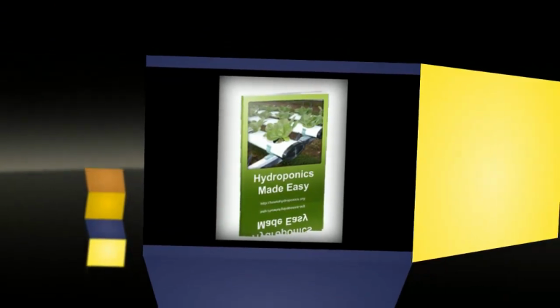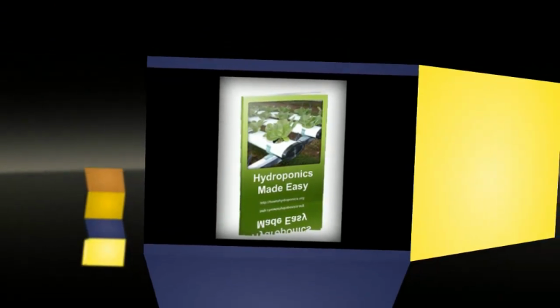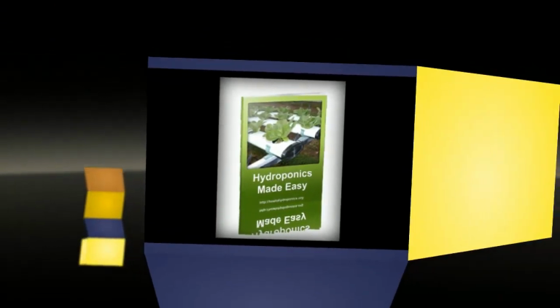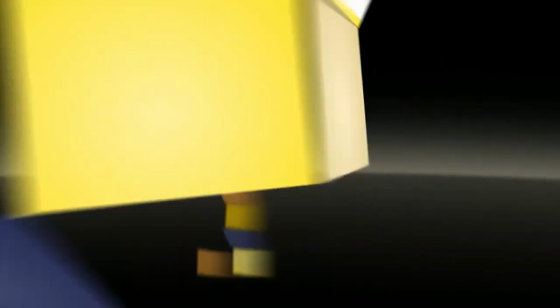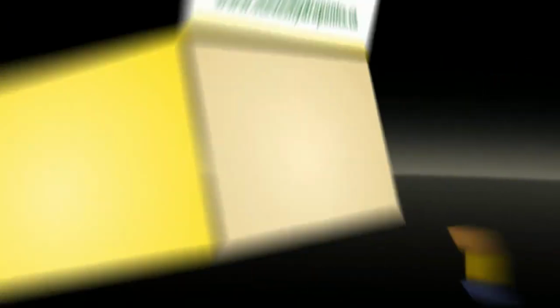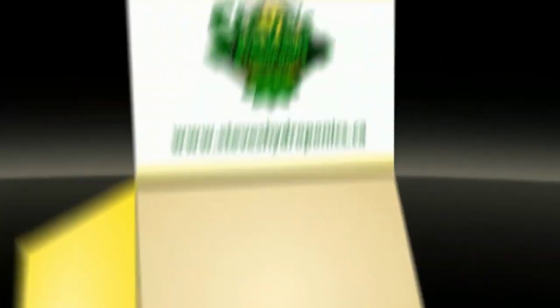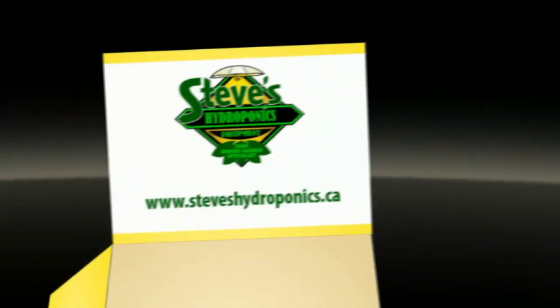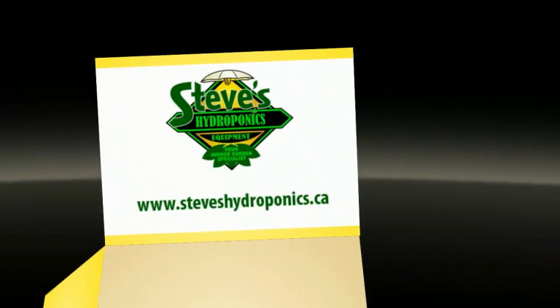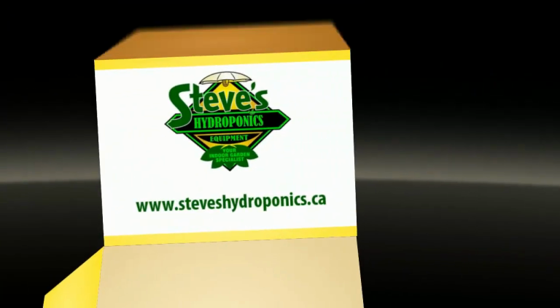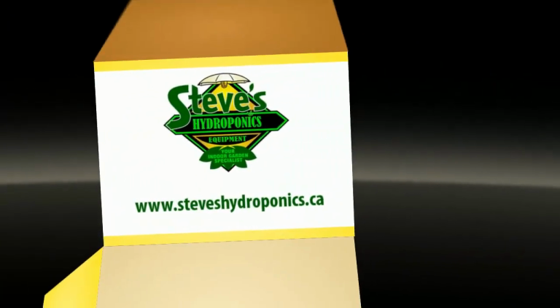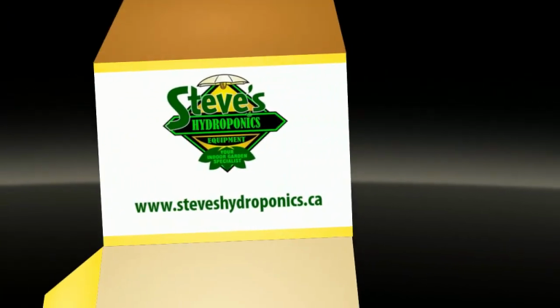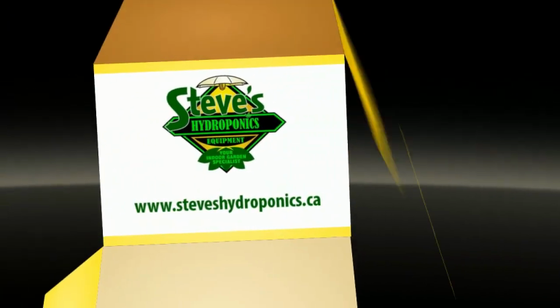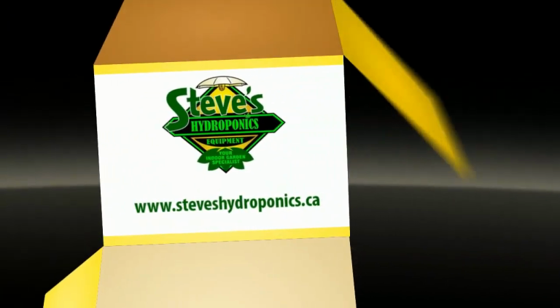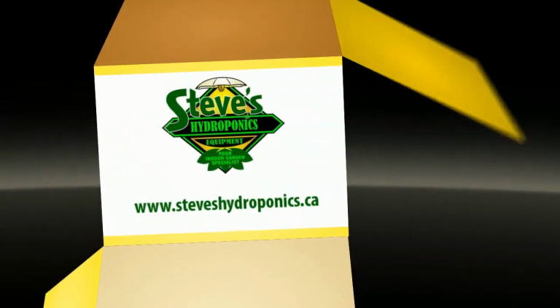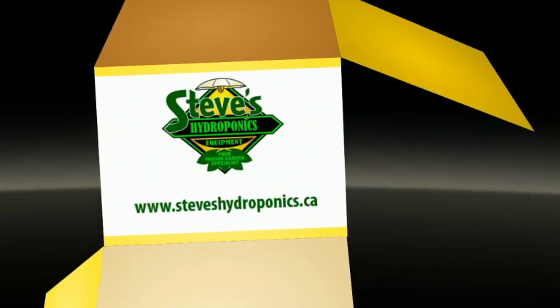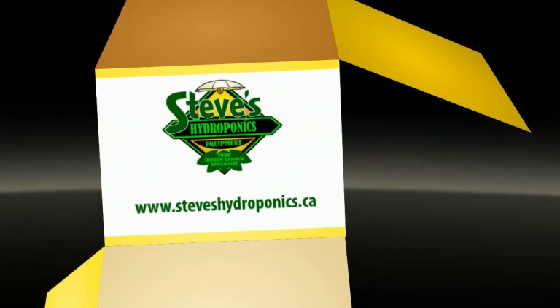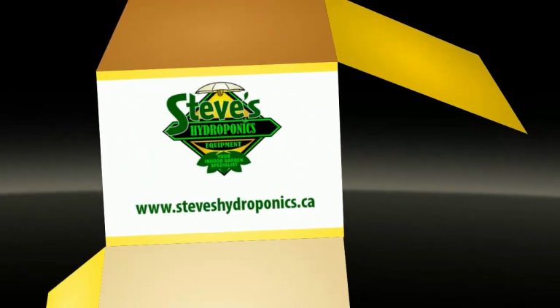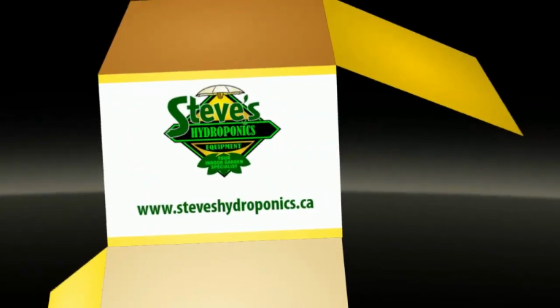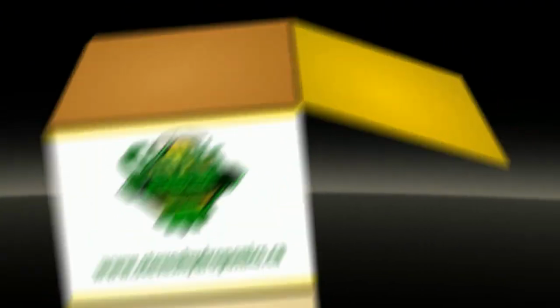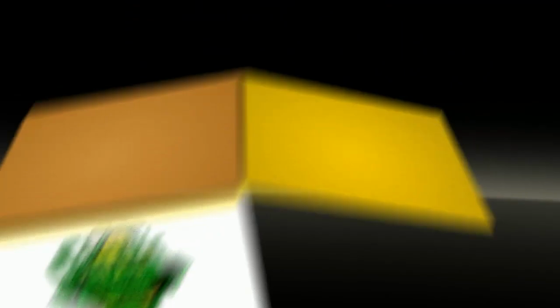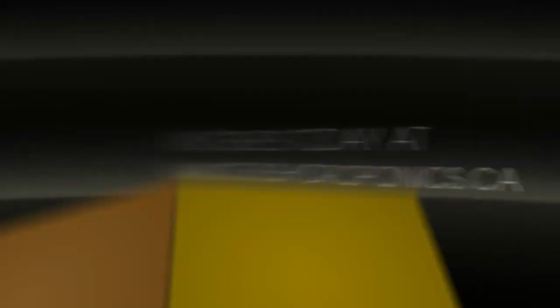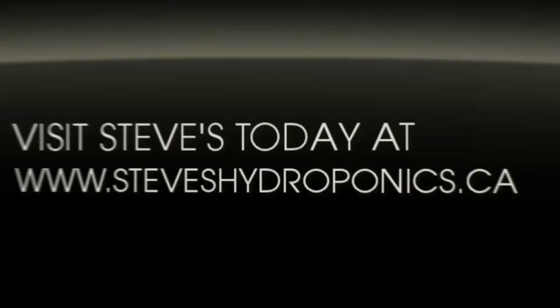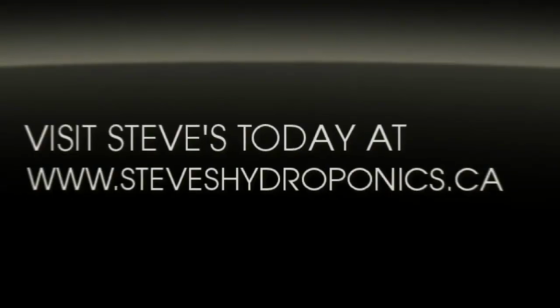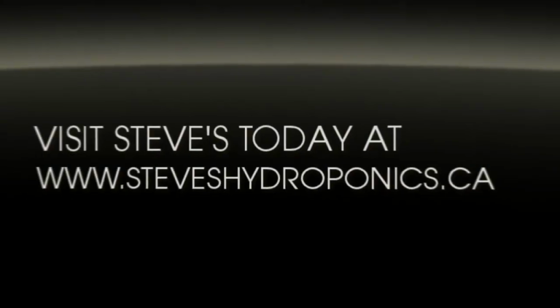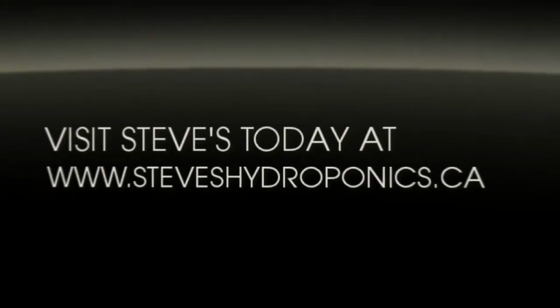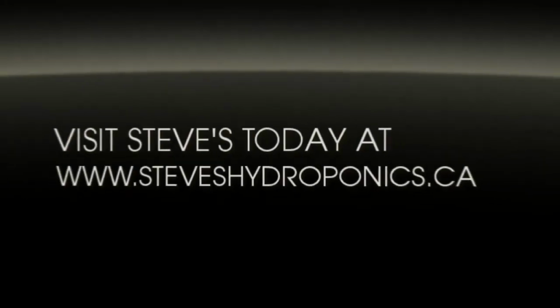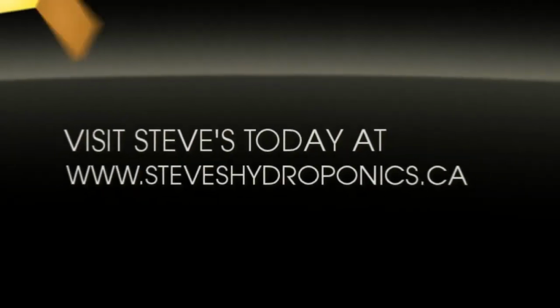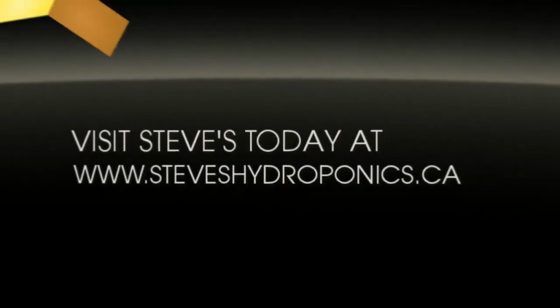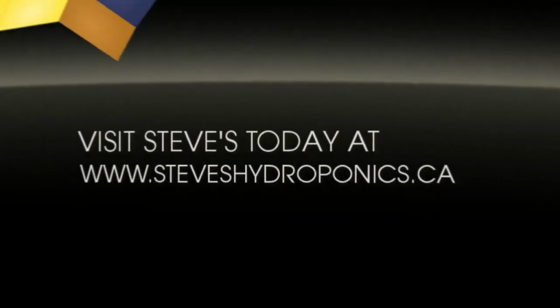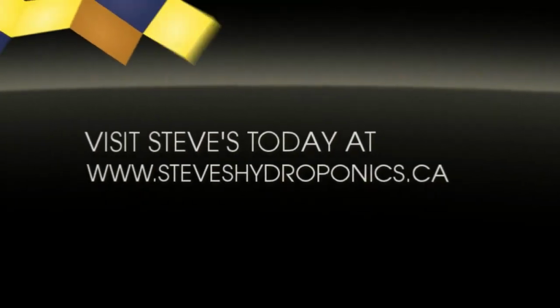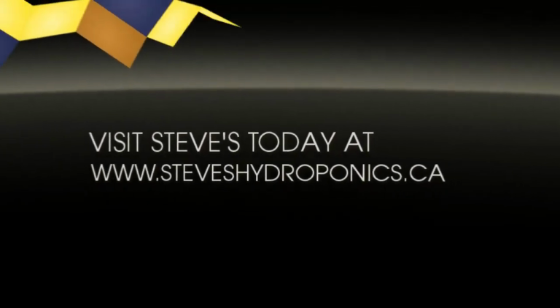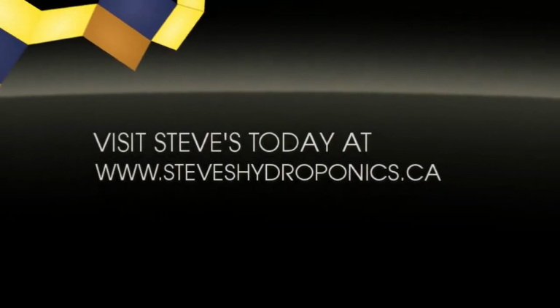Visit Steve's Hydroponics at www.steveshydroponics.ca today.